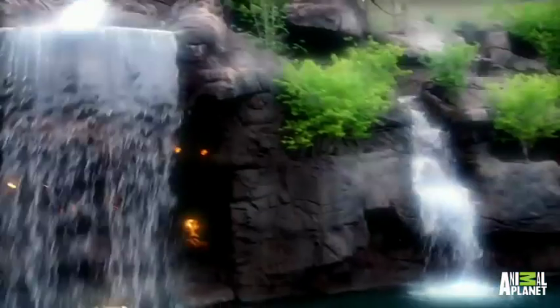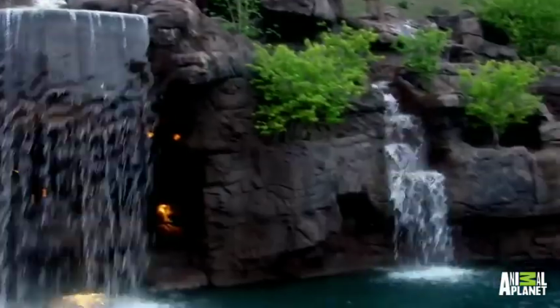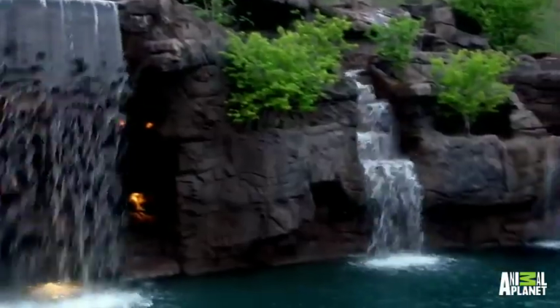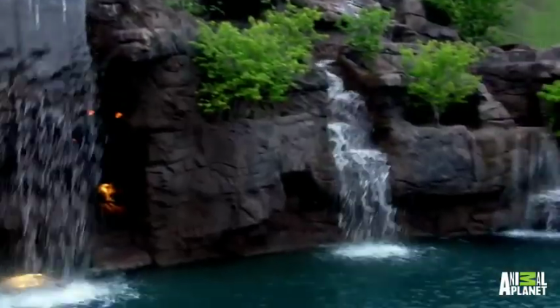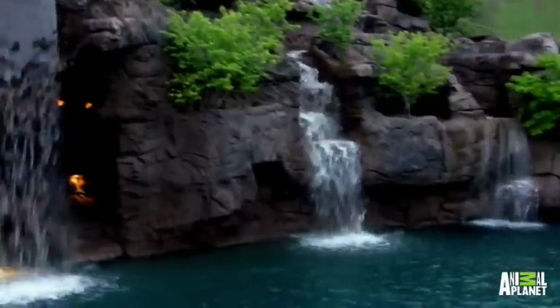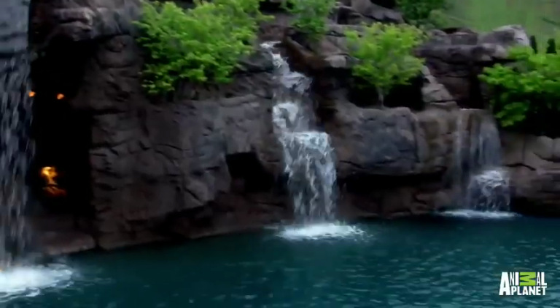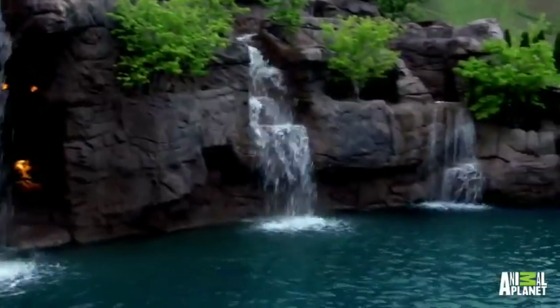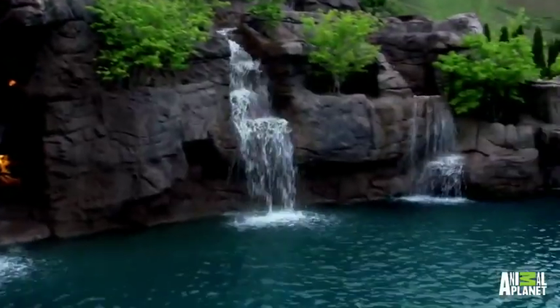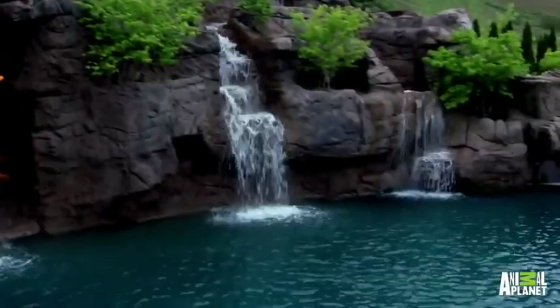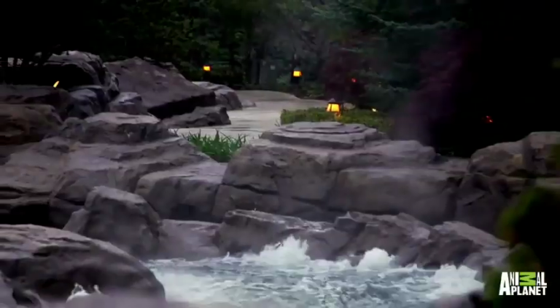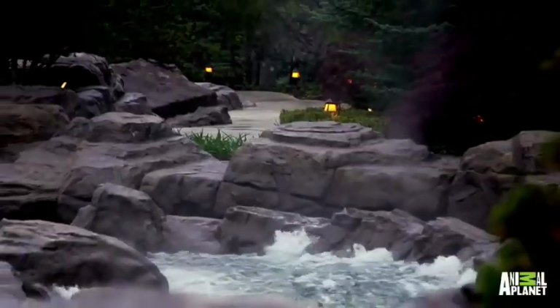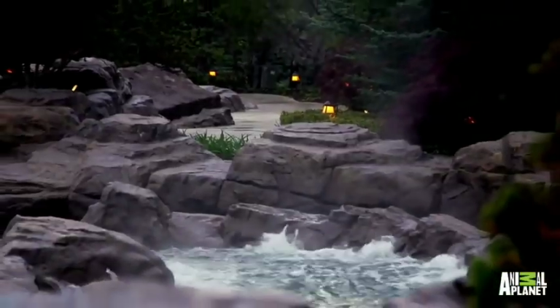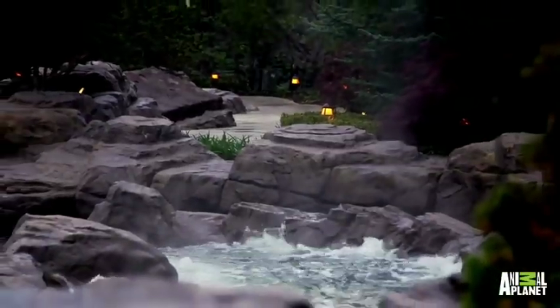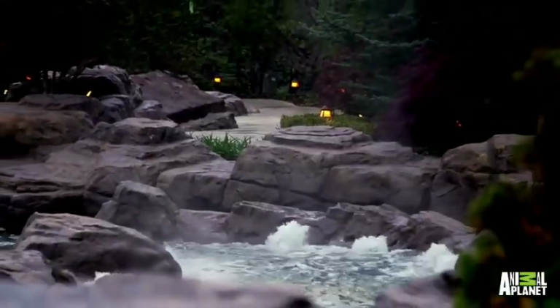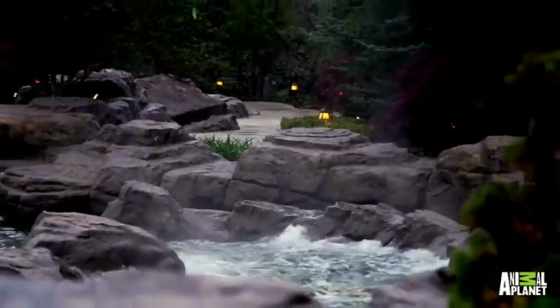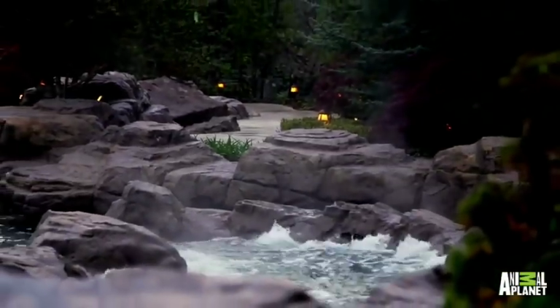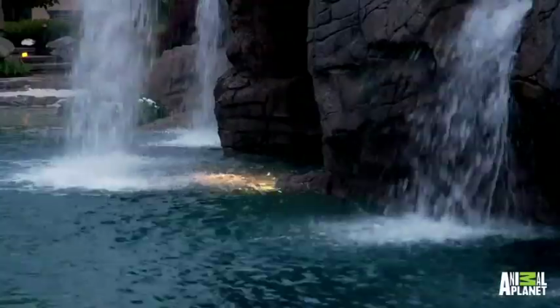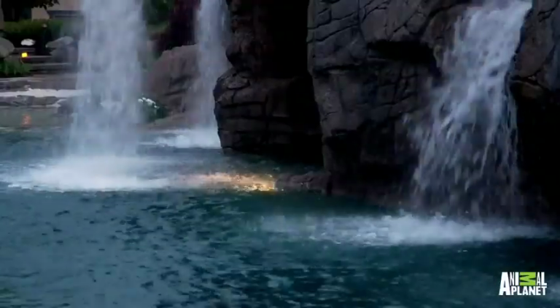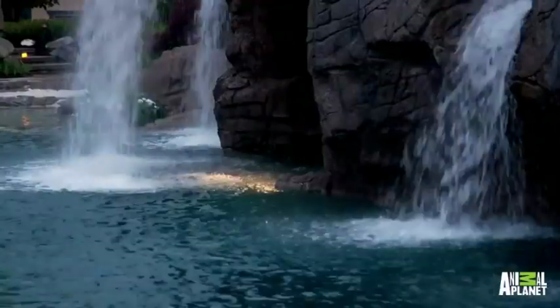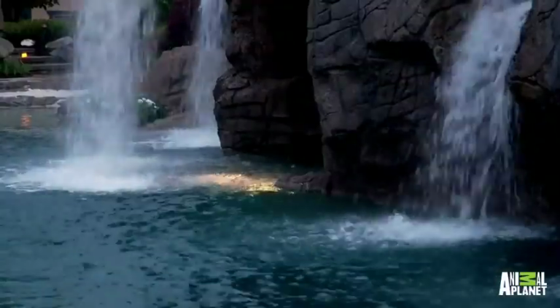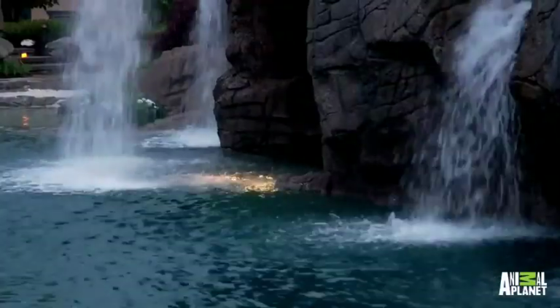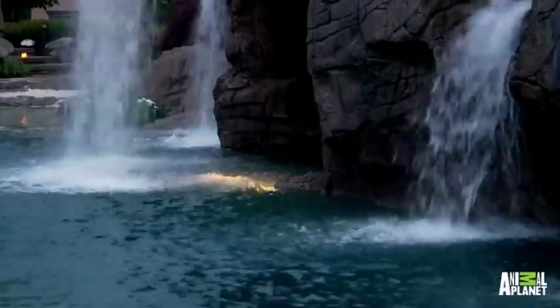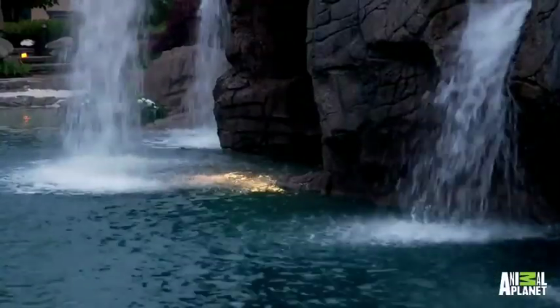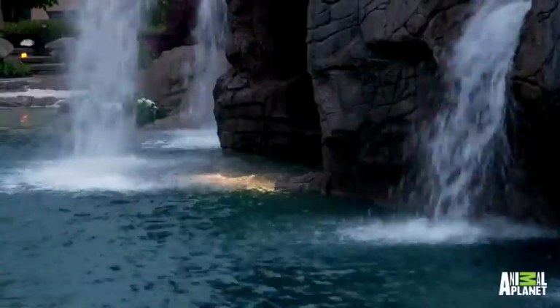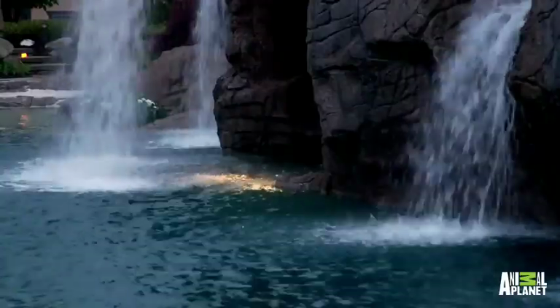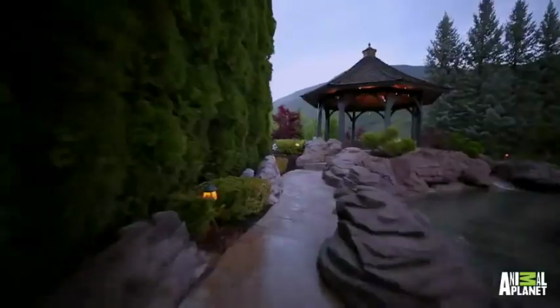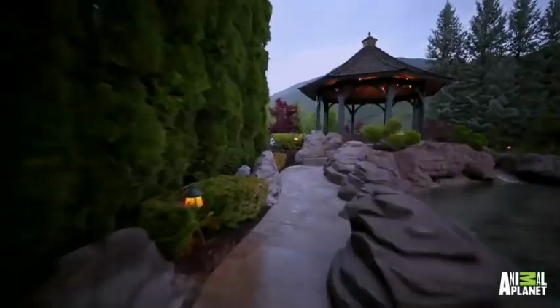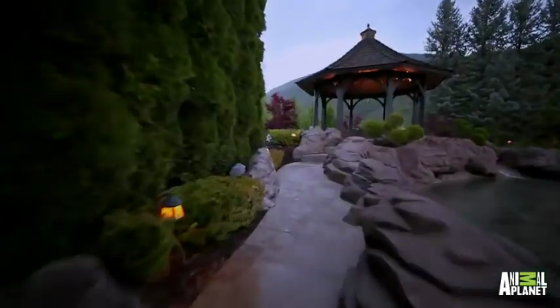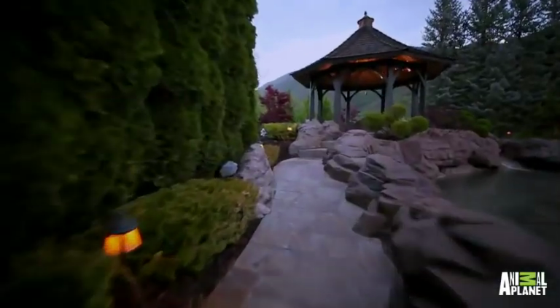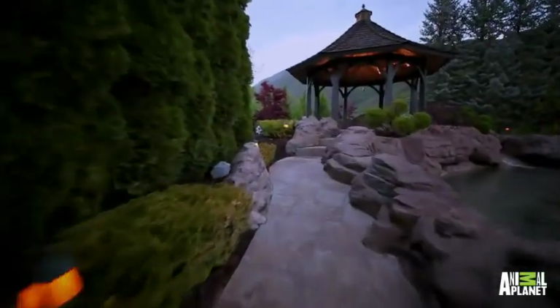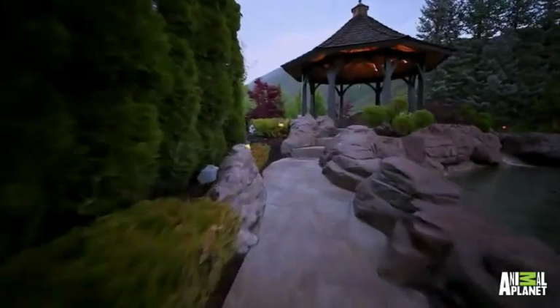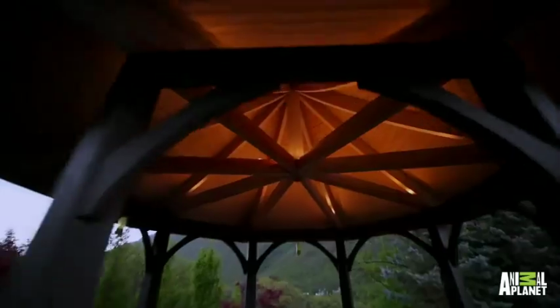After a long day of play, you can turn on the lights, relax and enjoy the view from the cabana. This really is the ultimate backyard escape.